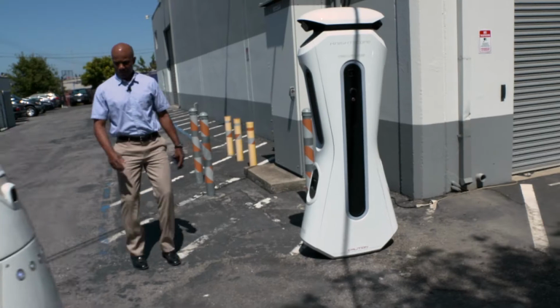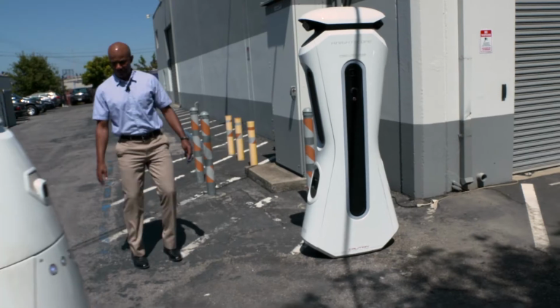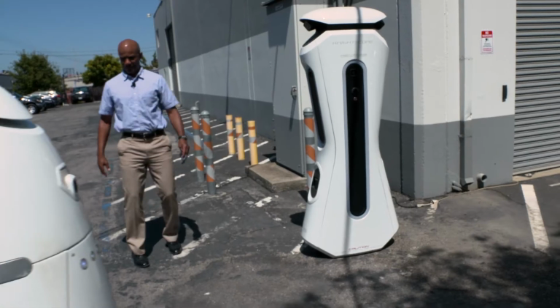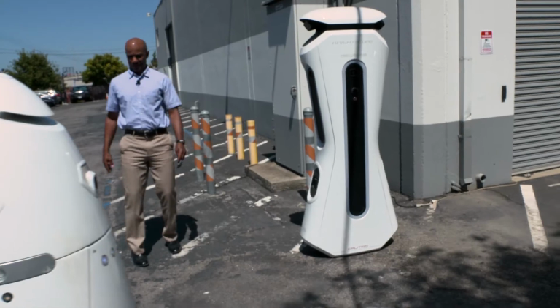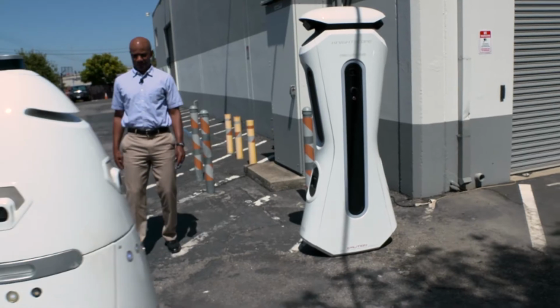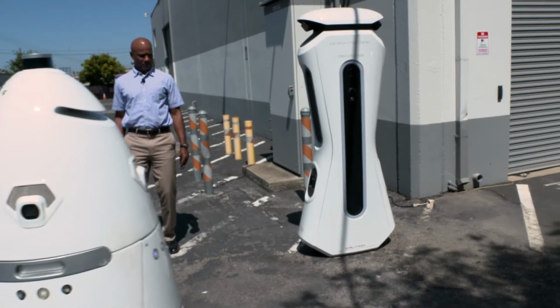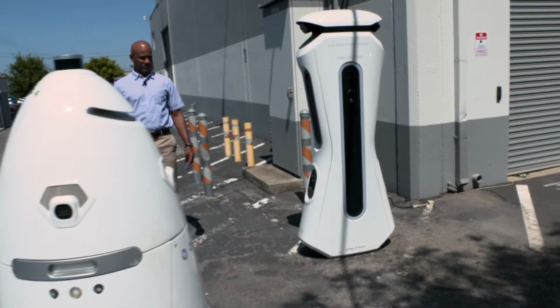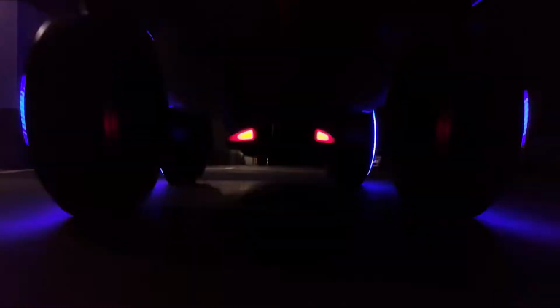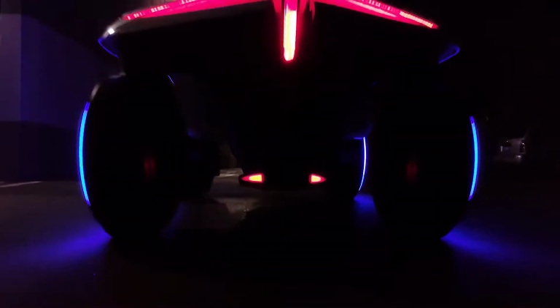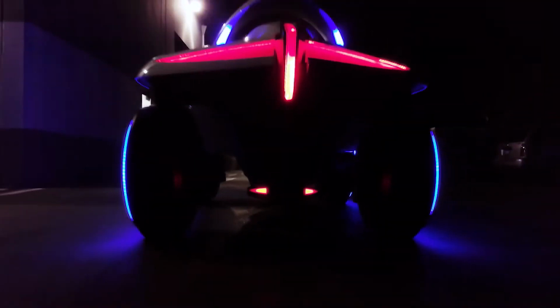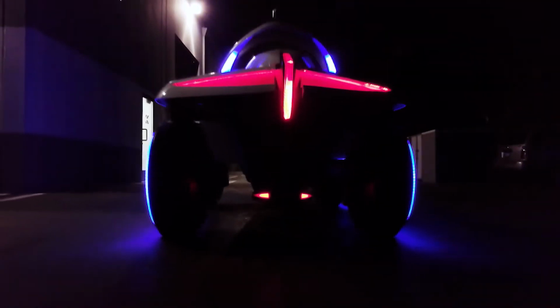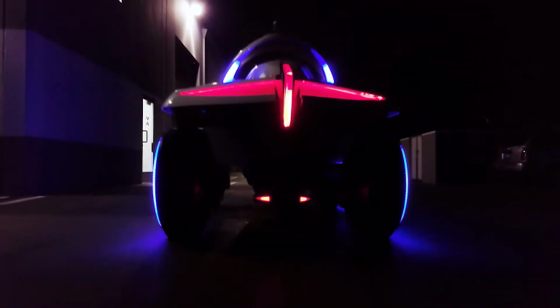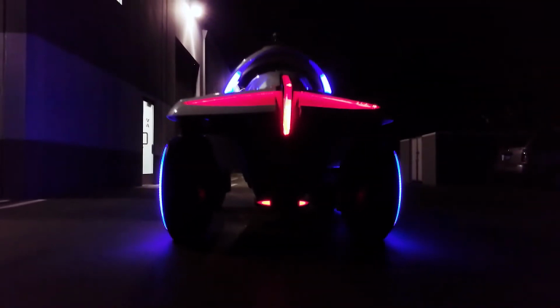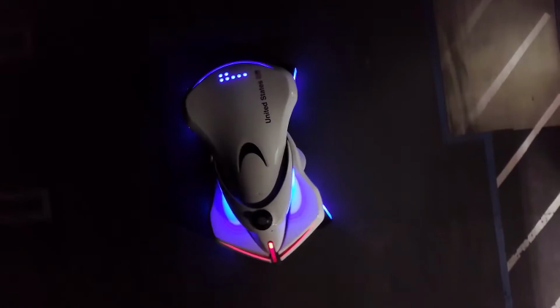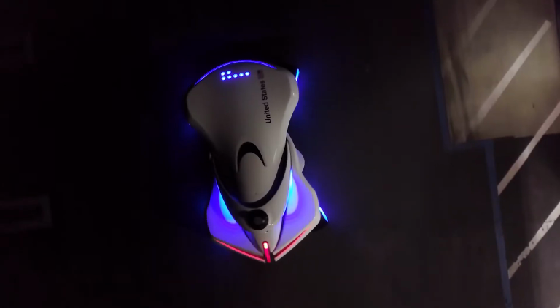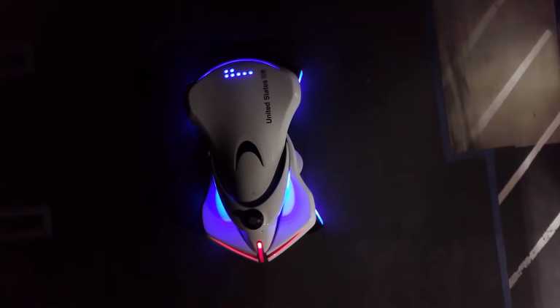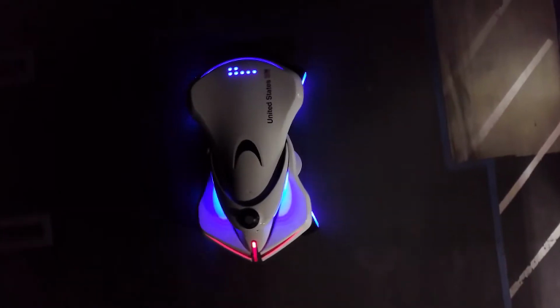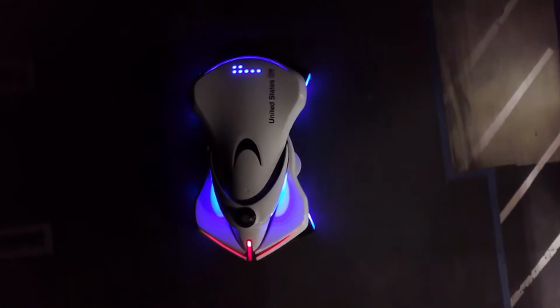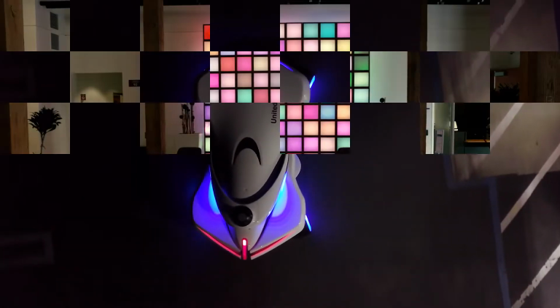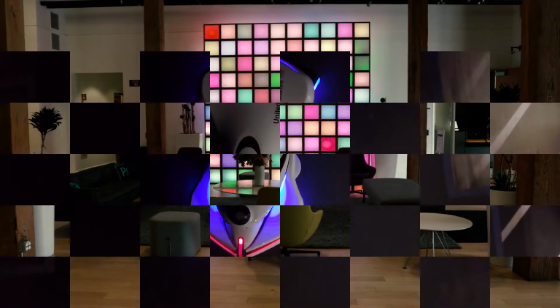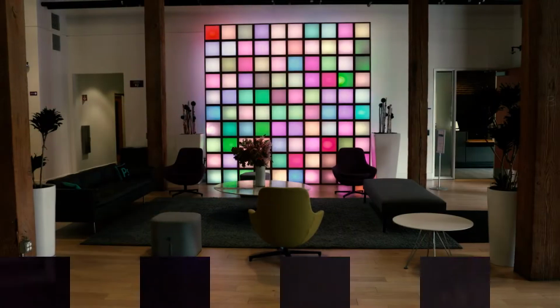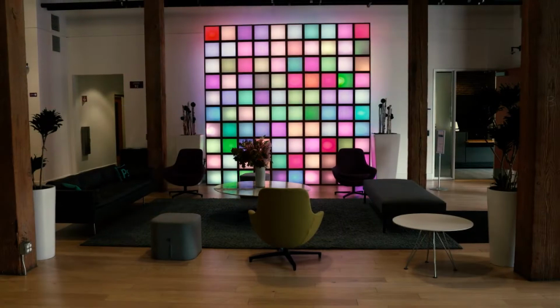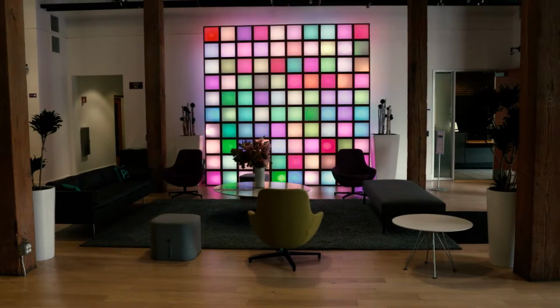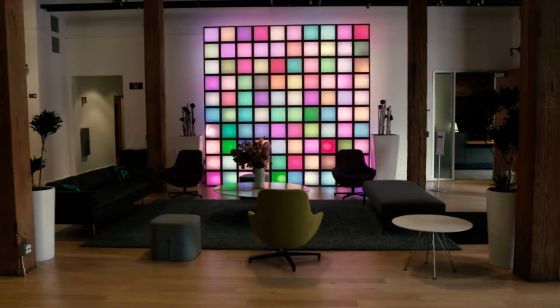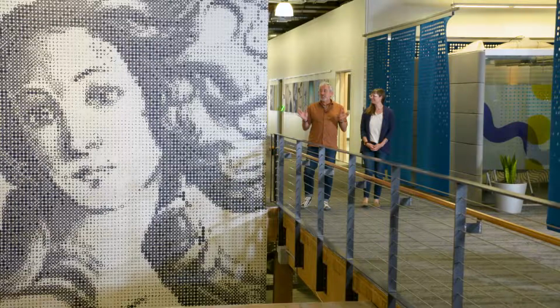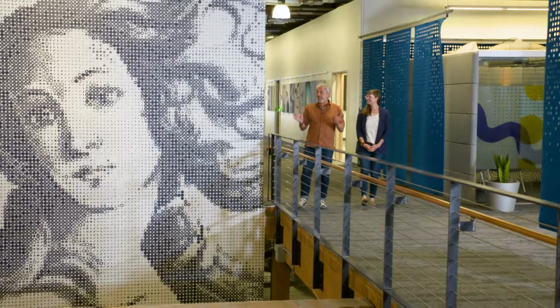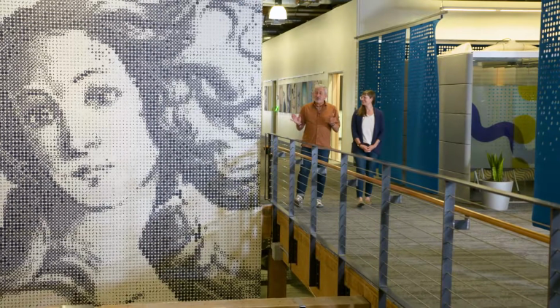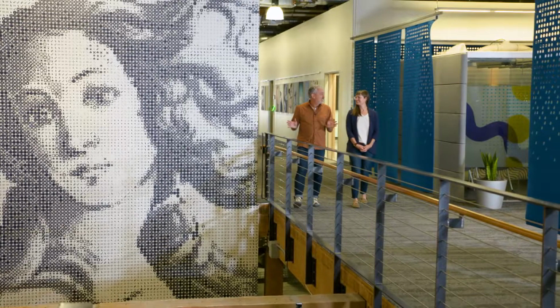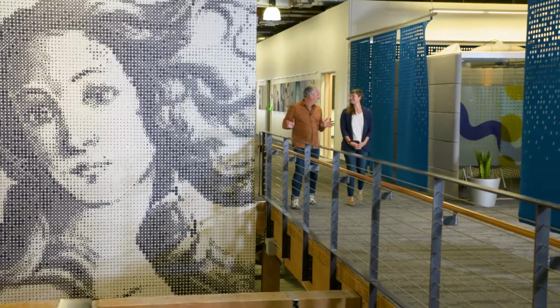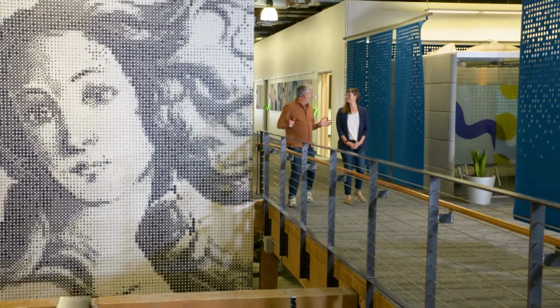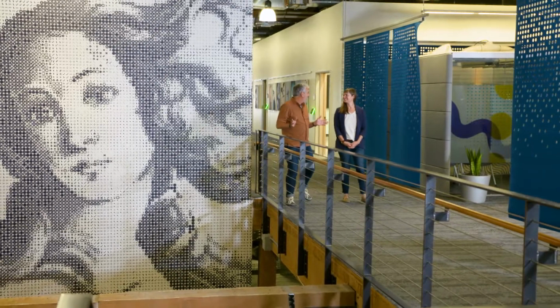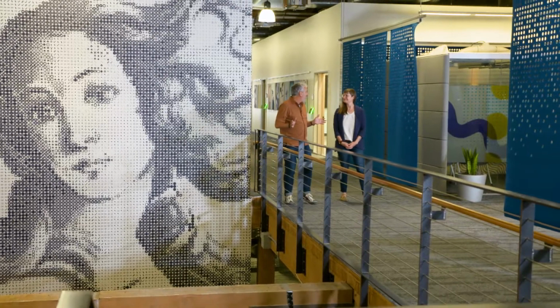All the robots are coming. They're going to kill us and they're going to take our job. HQ, San Francisco, Adobe.